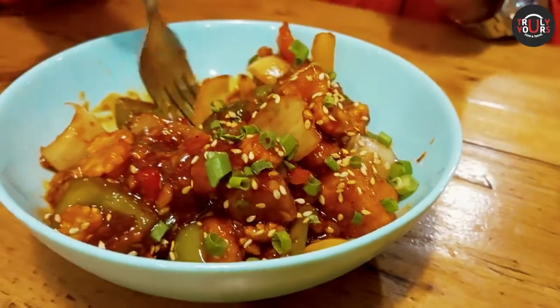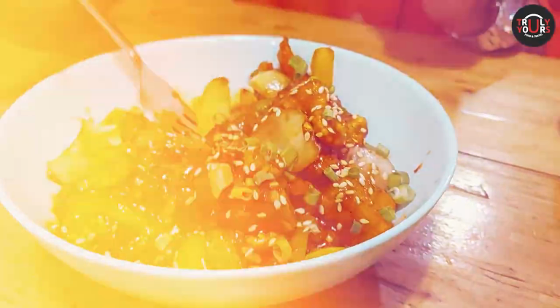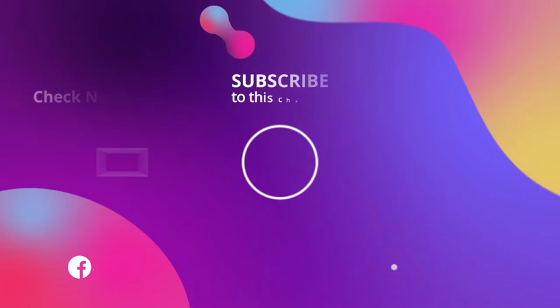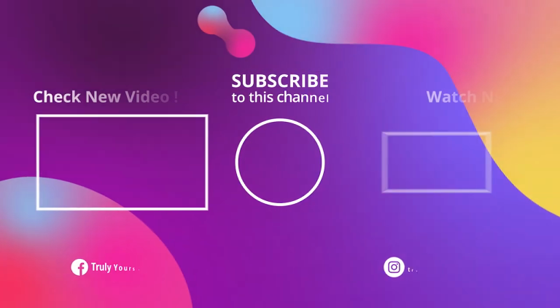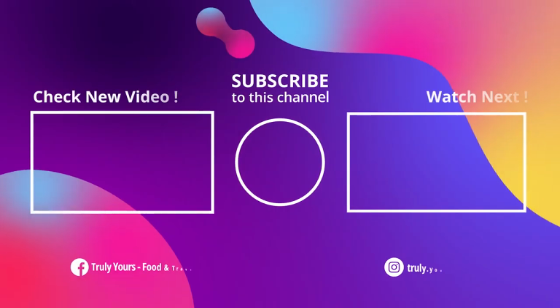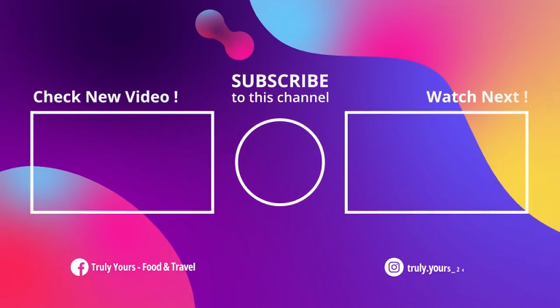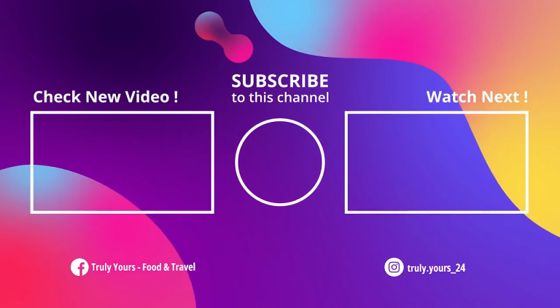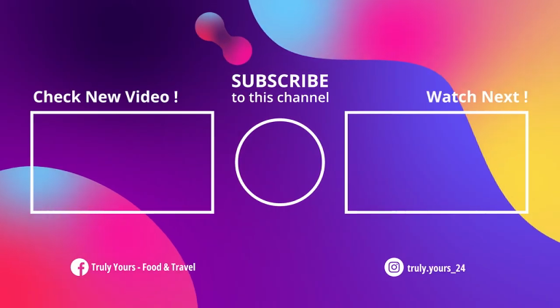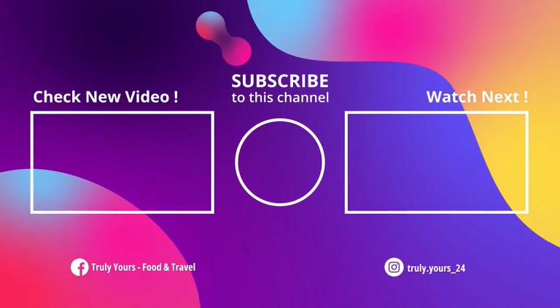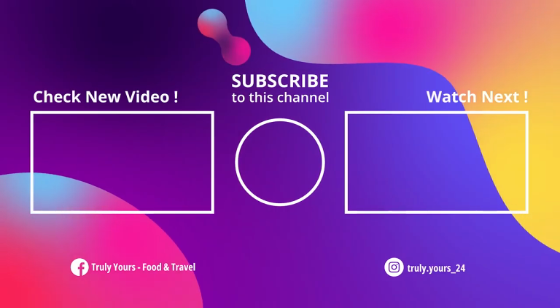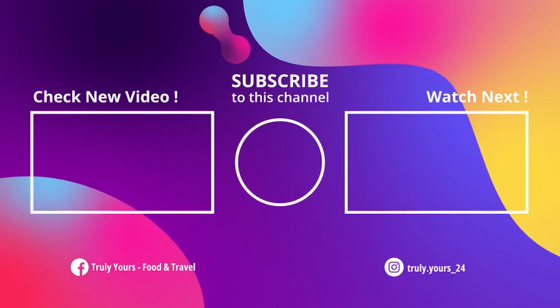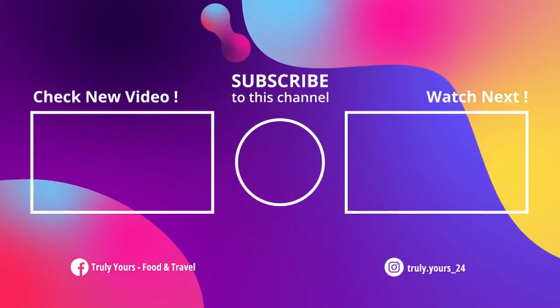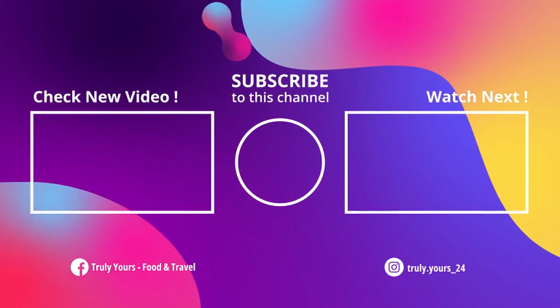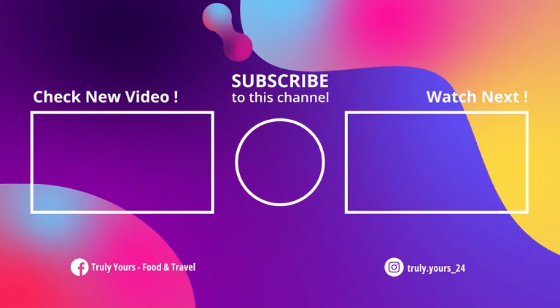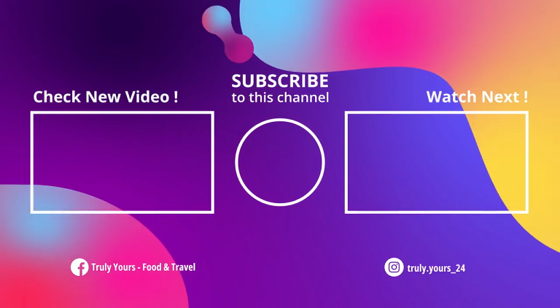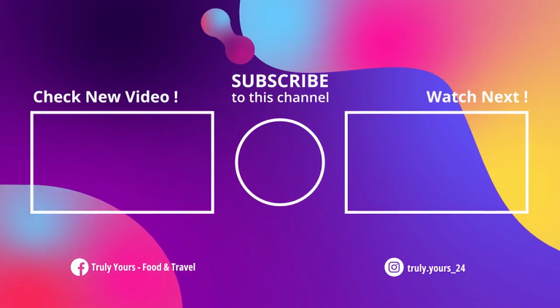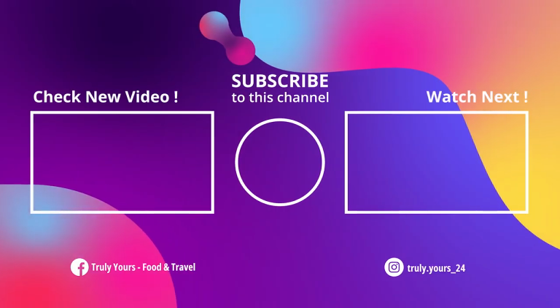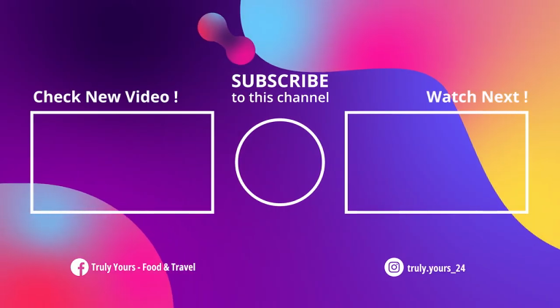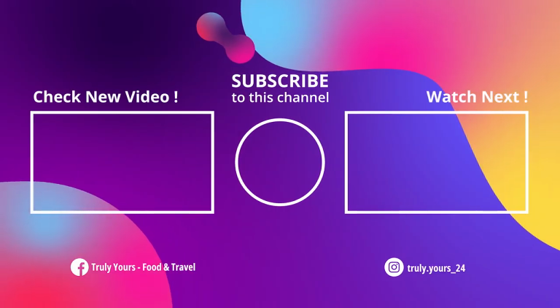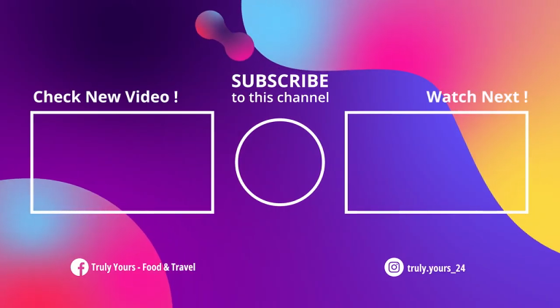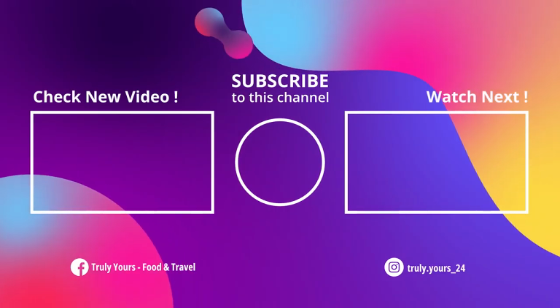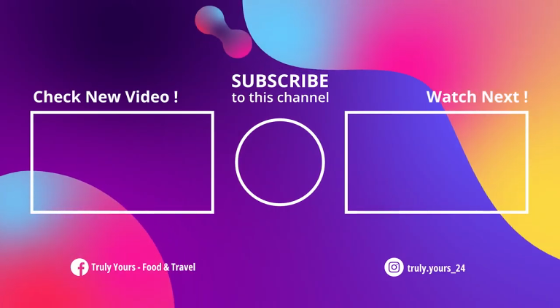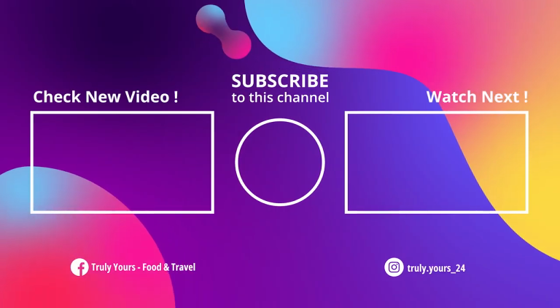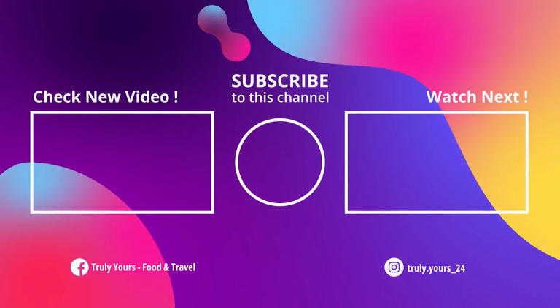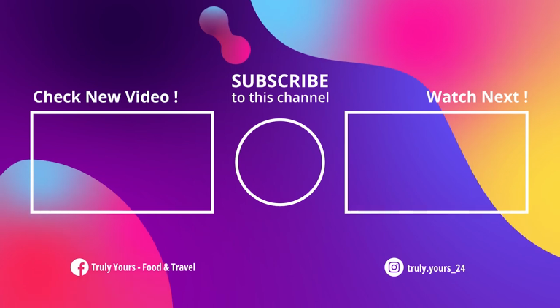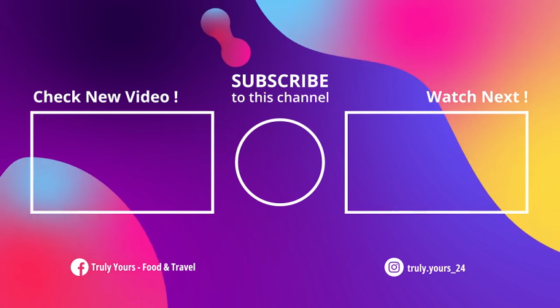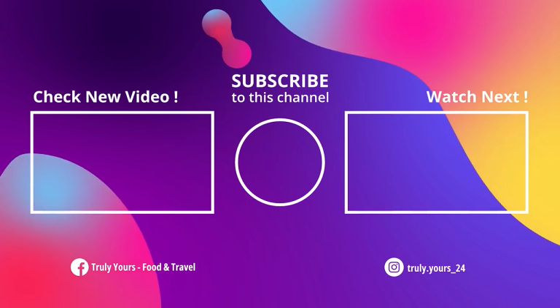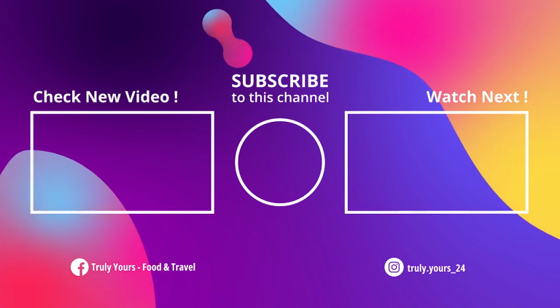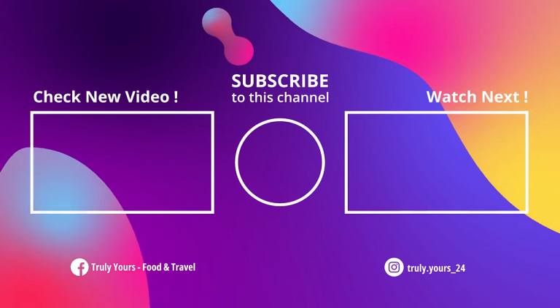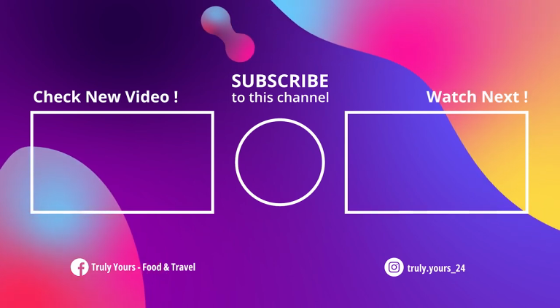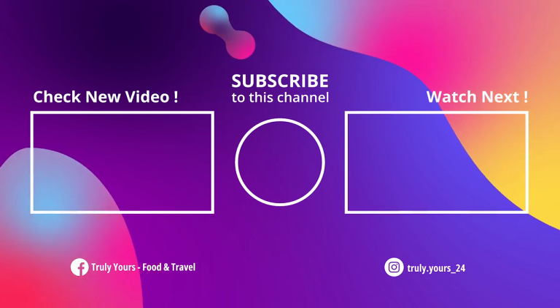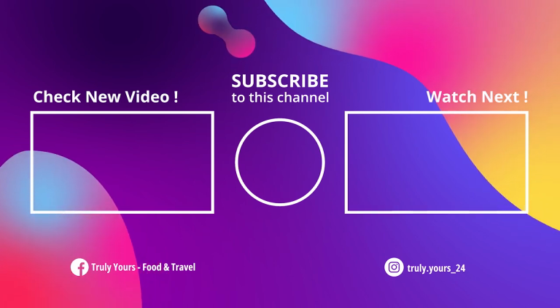So guys, subscribe to our channel Truly Yours Food and Travel, and like and comment on our videos. Thank you!